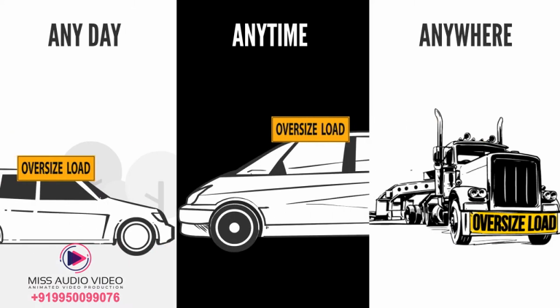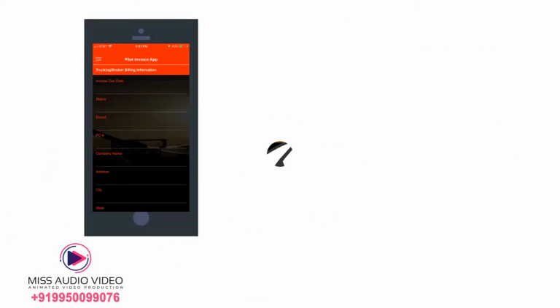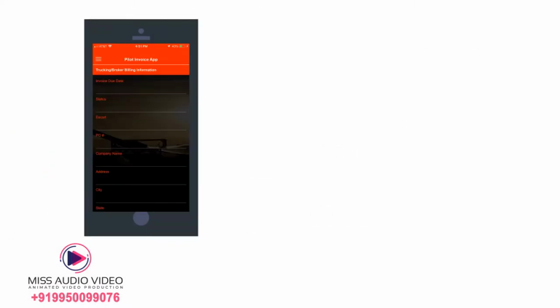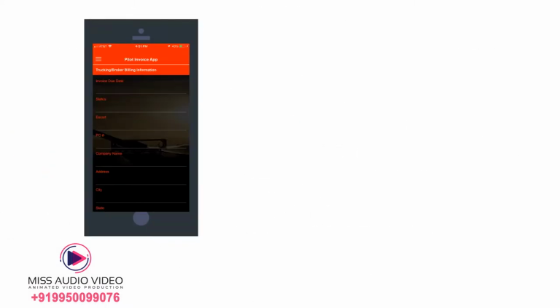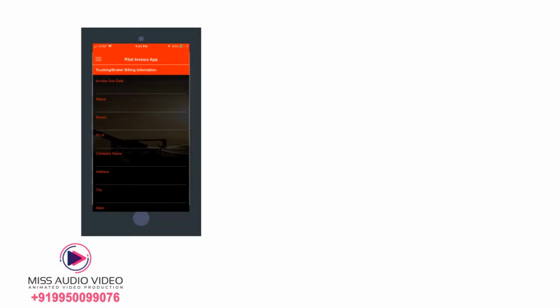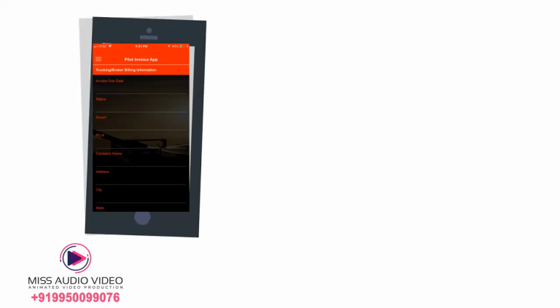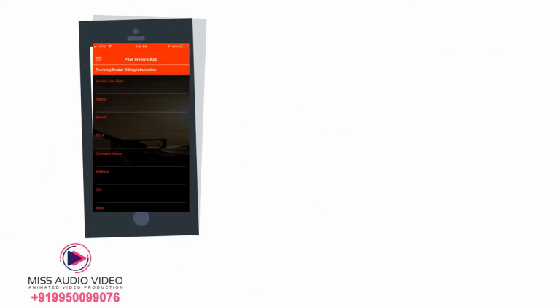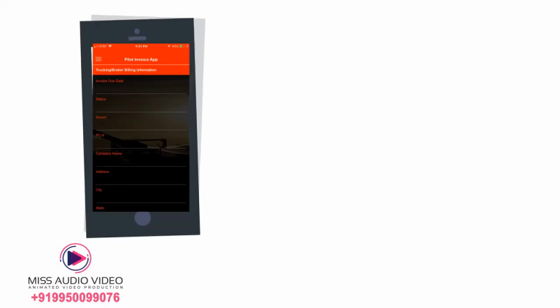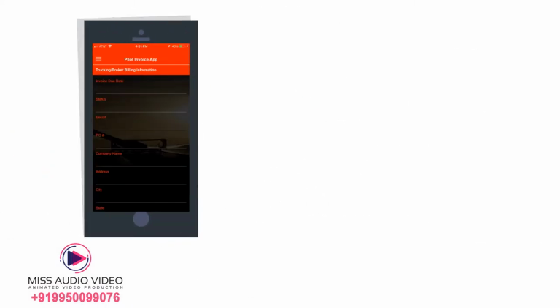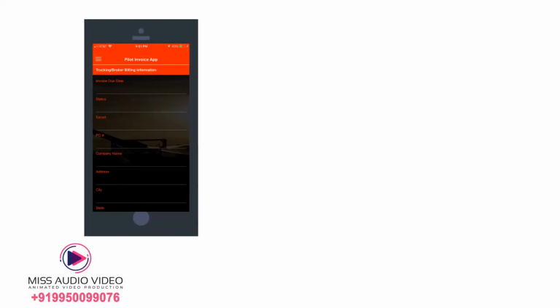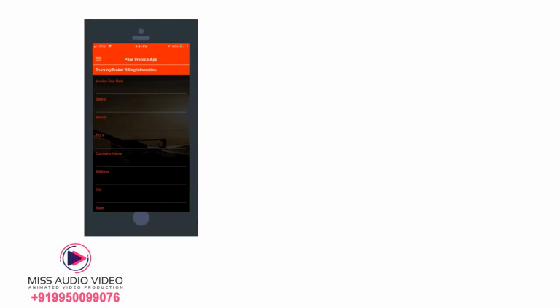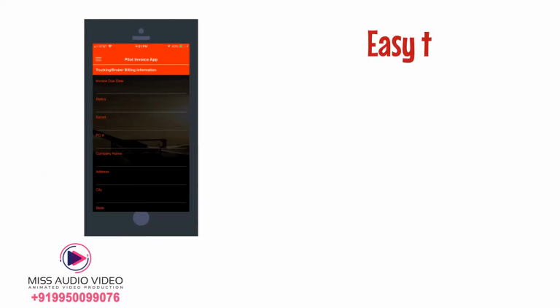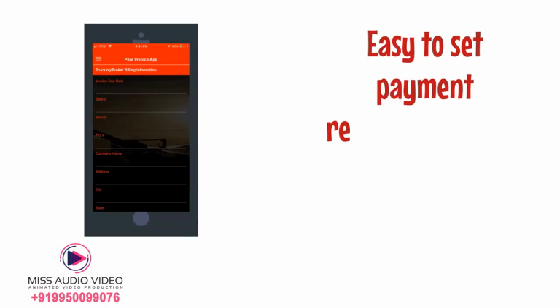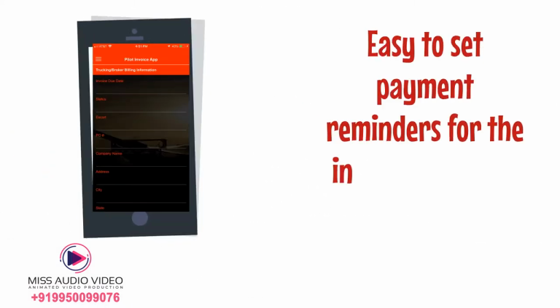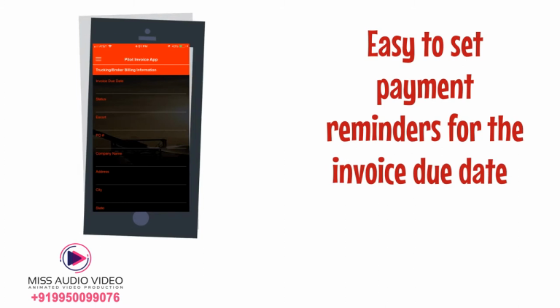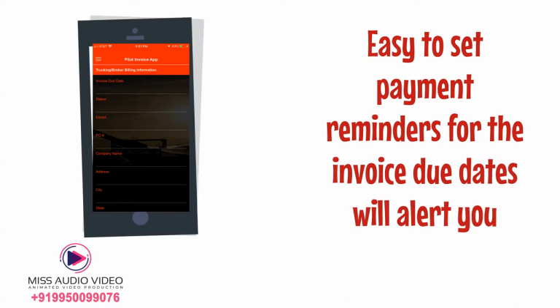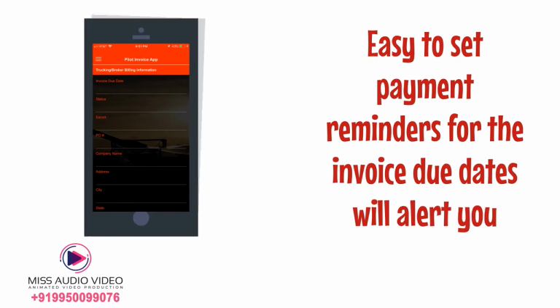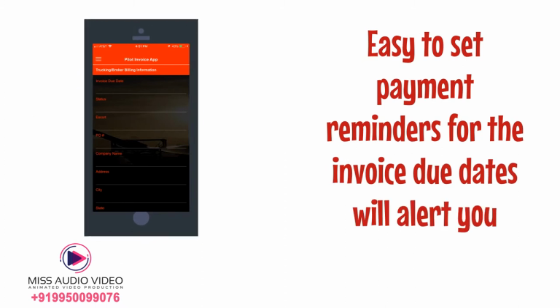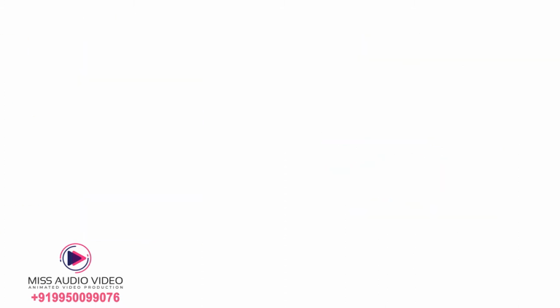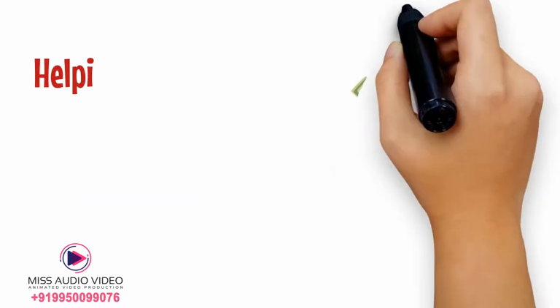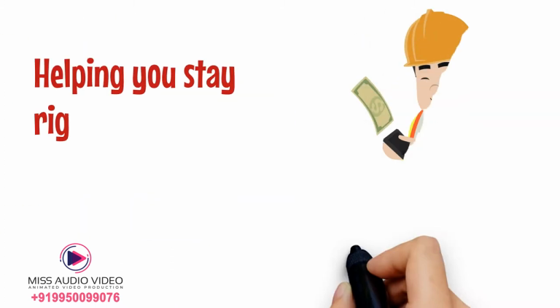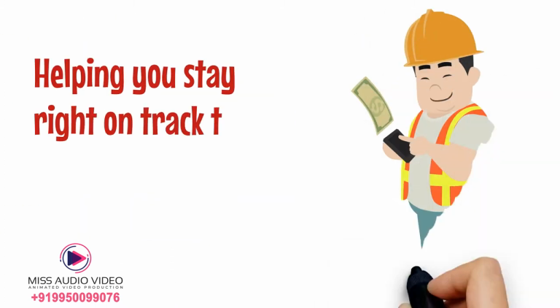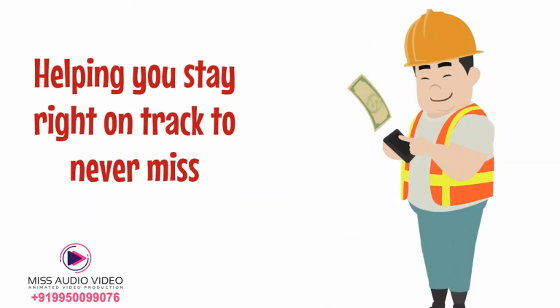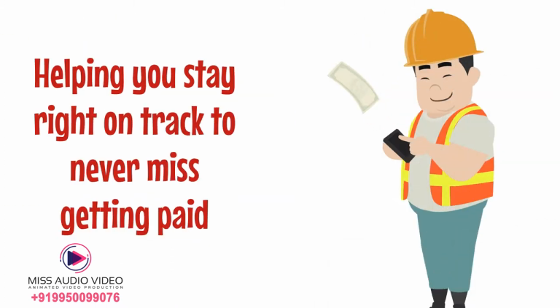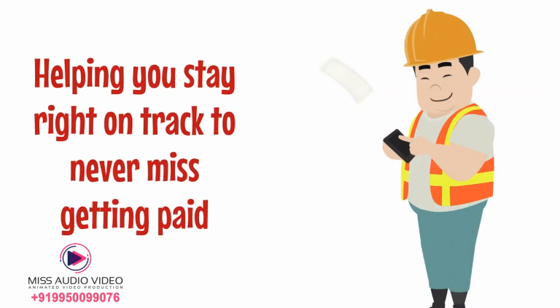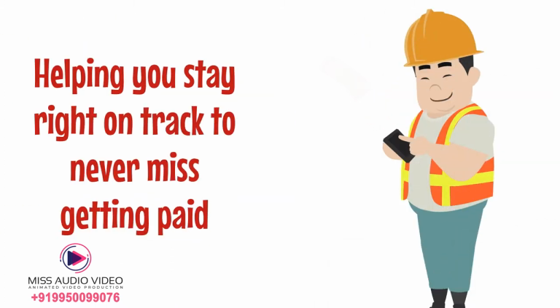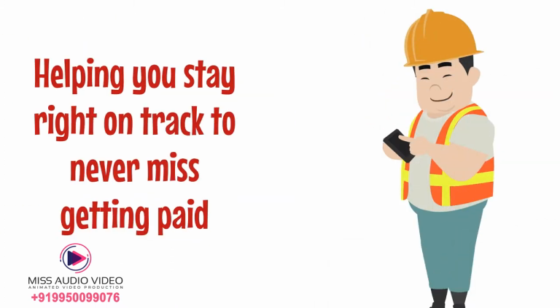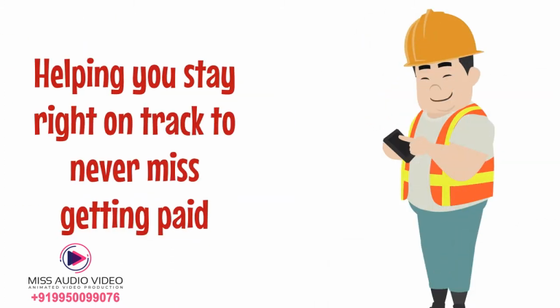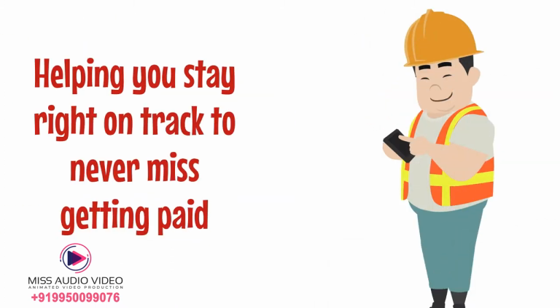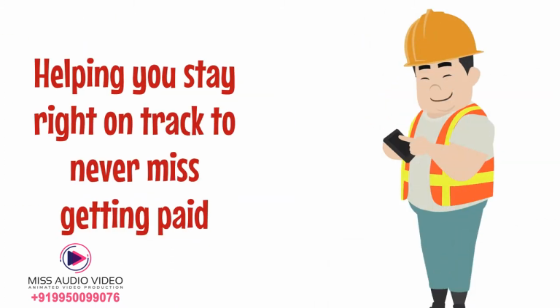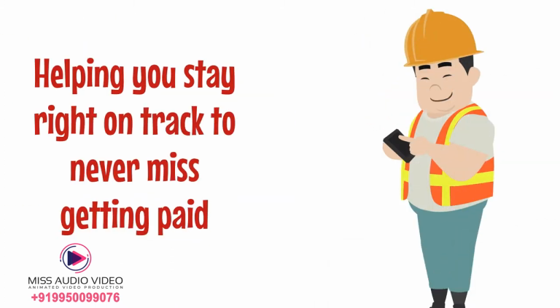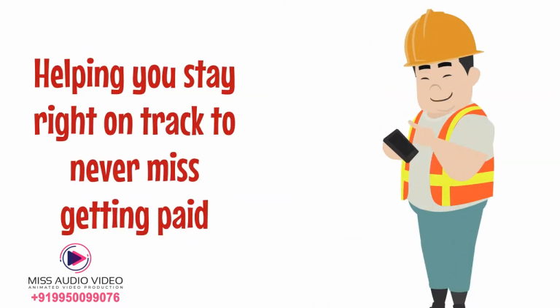The easy to set payment reminders for the invoice due dates will alert you, helping you stay right on track to never miss getting paid.